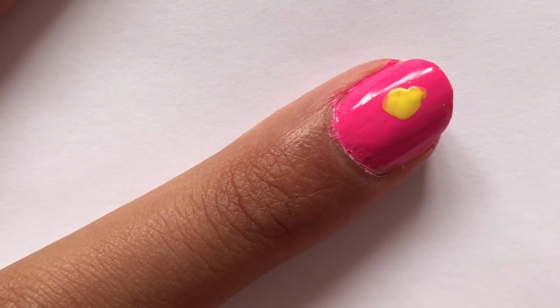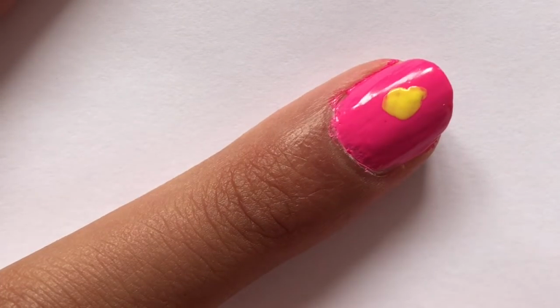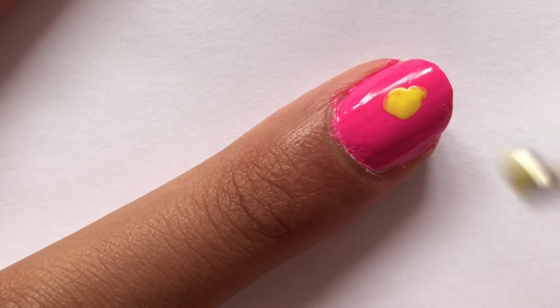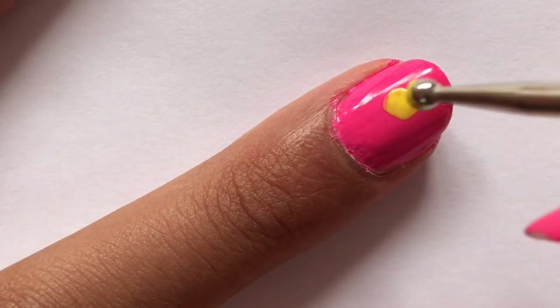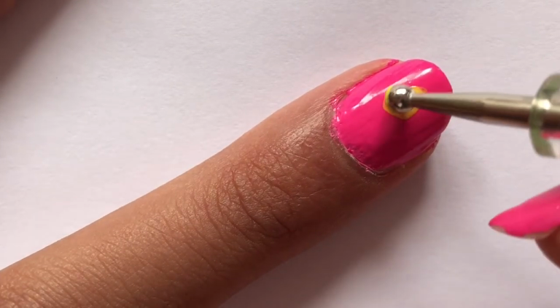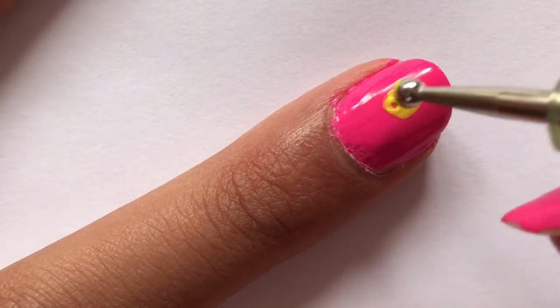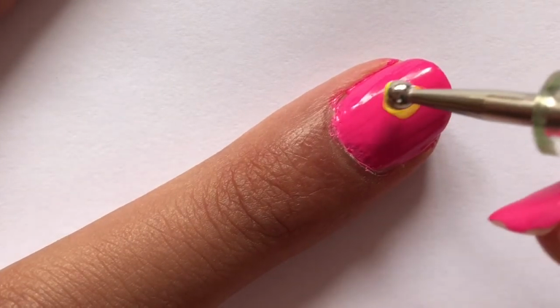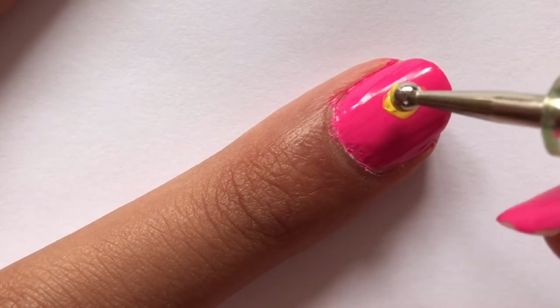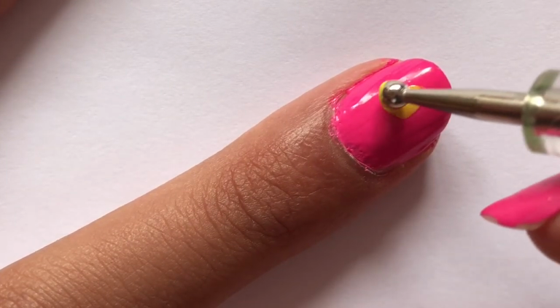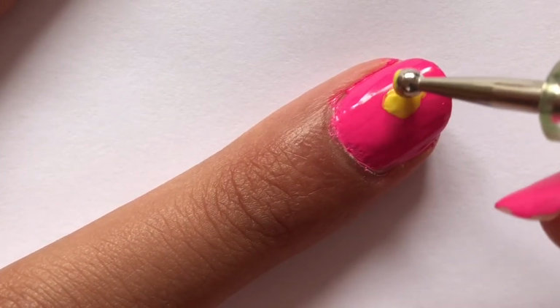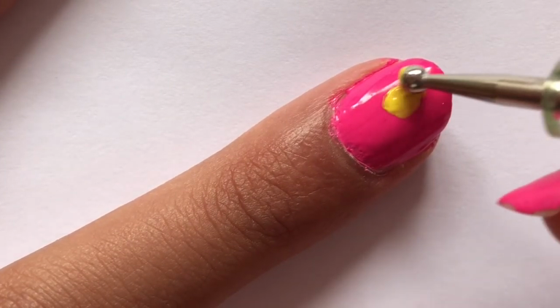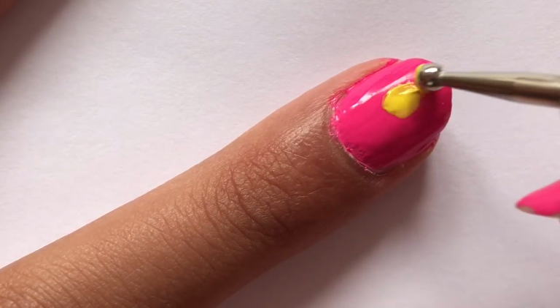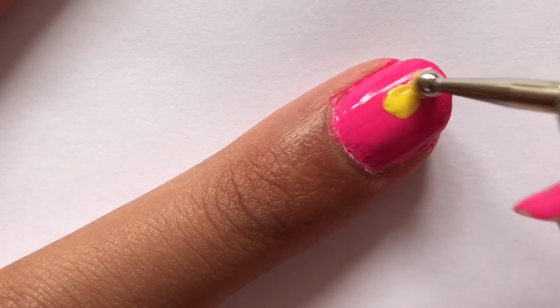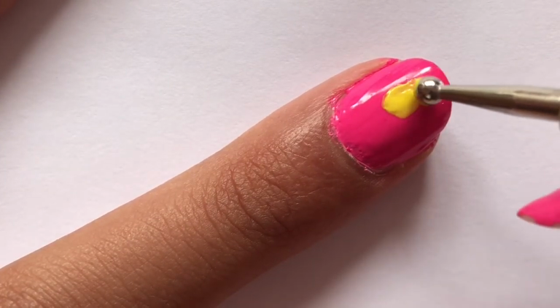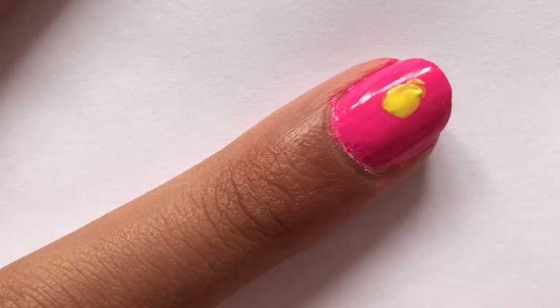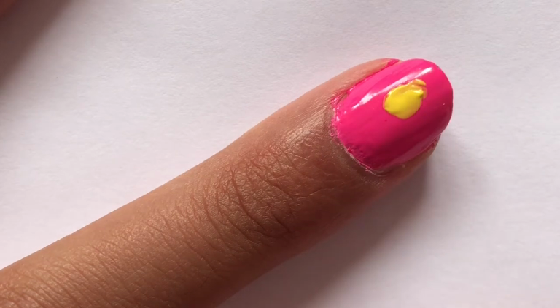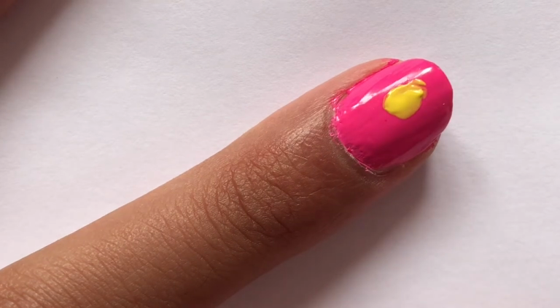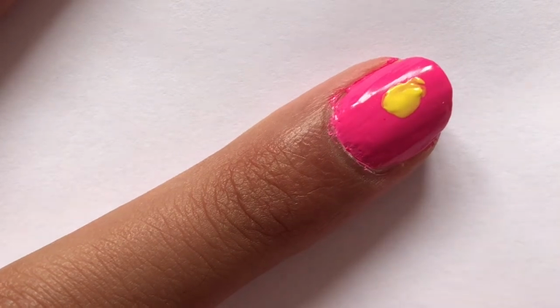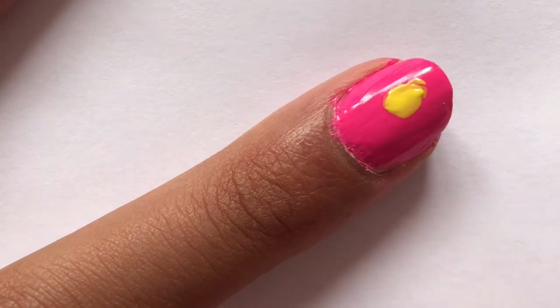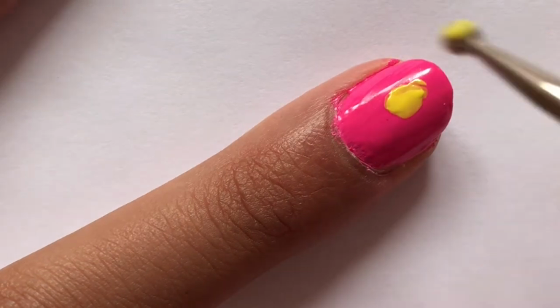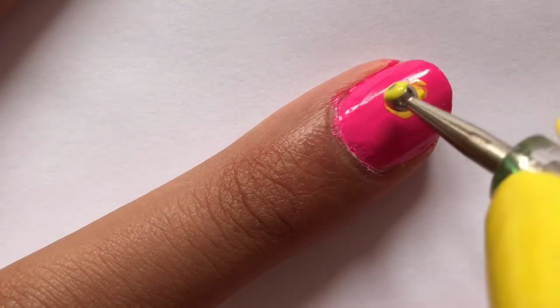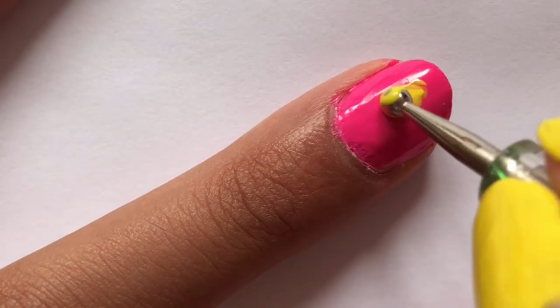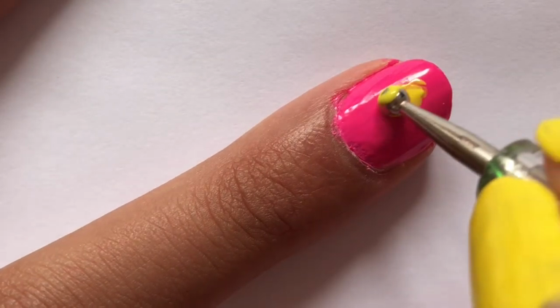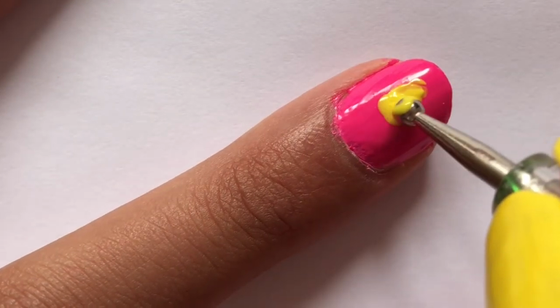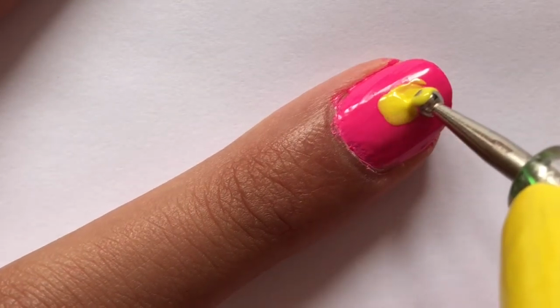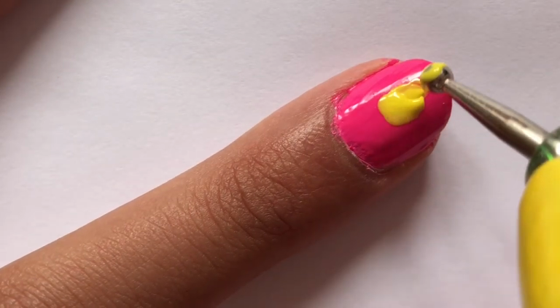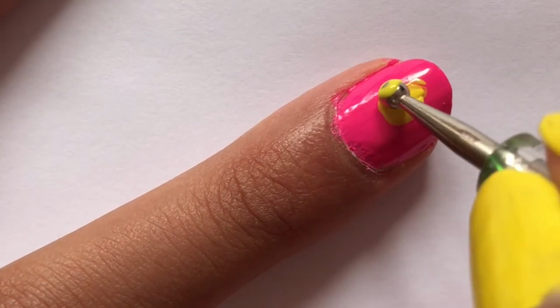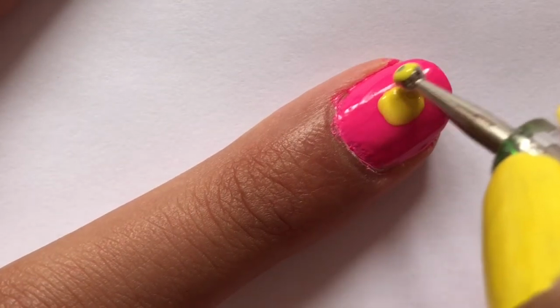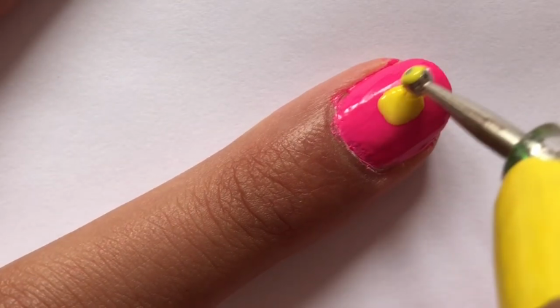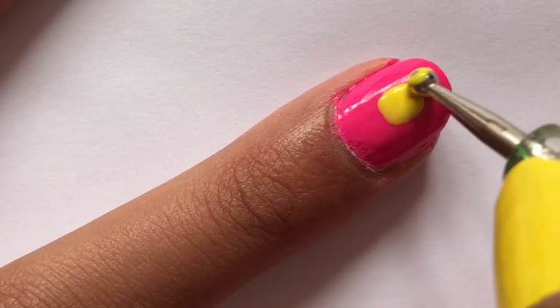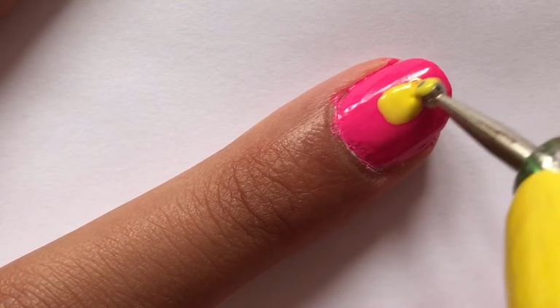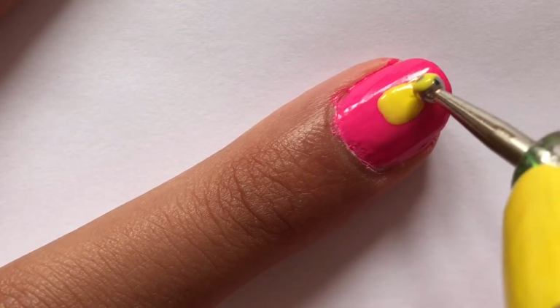Next, I'm going to take my largest dotting tool and some yellow nail polish and start painting an oval shape on my middle finger.